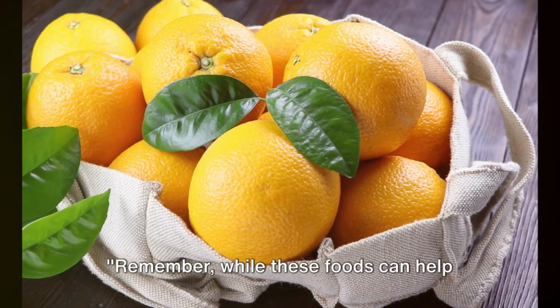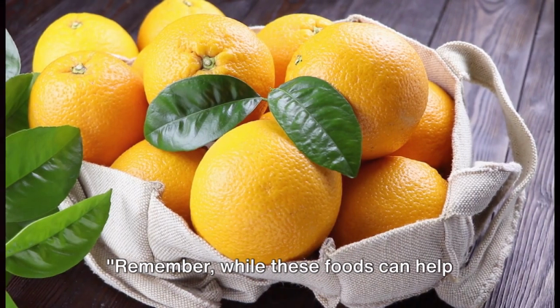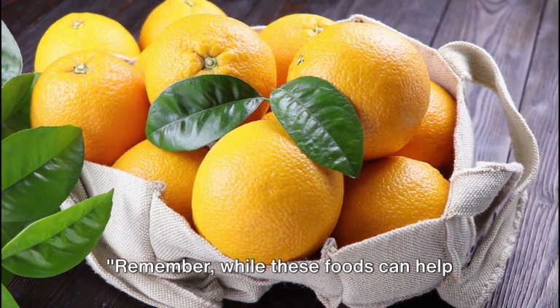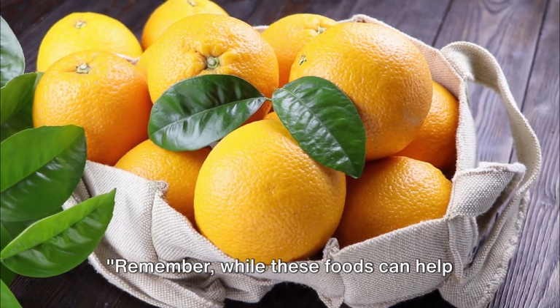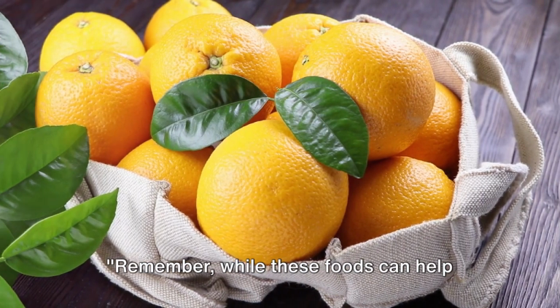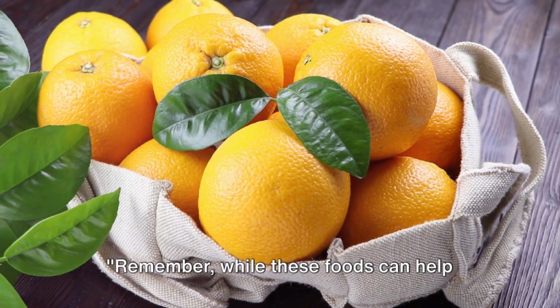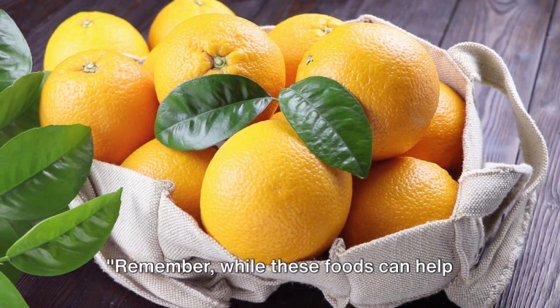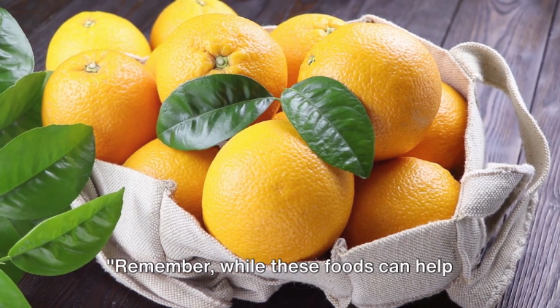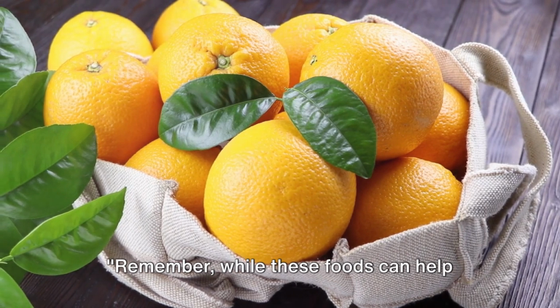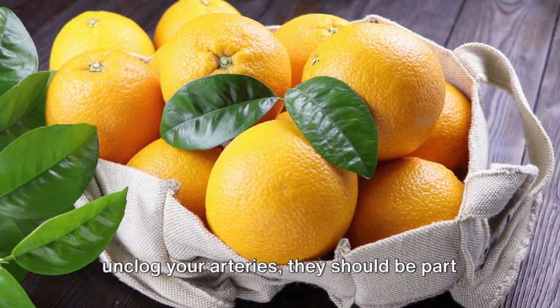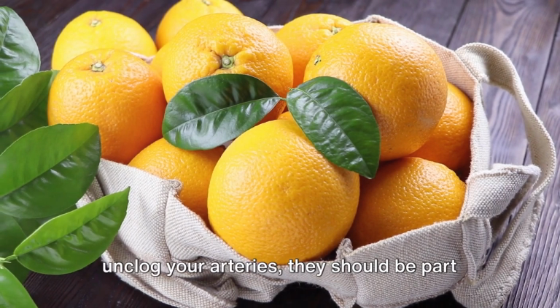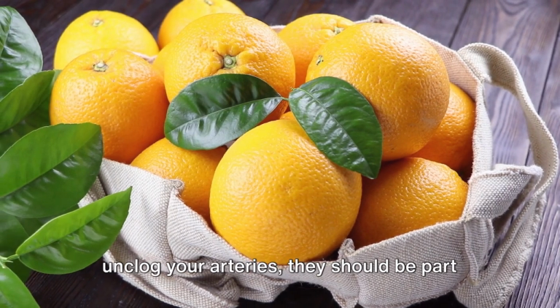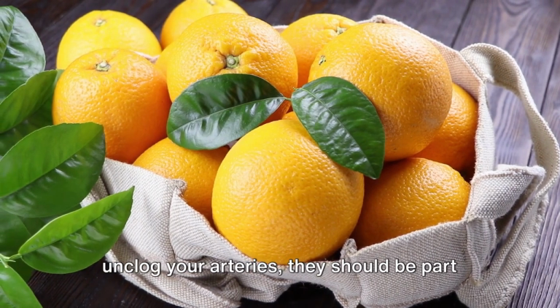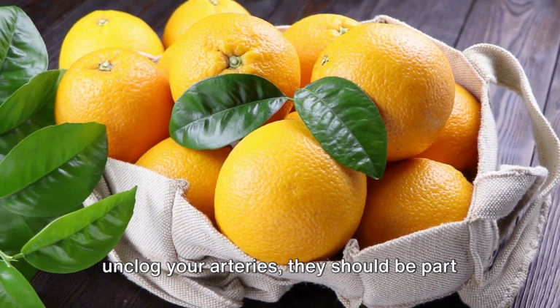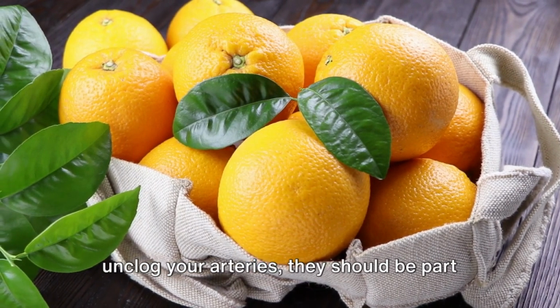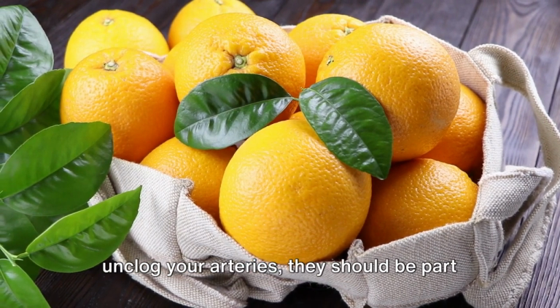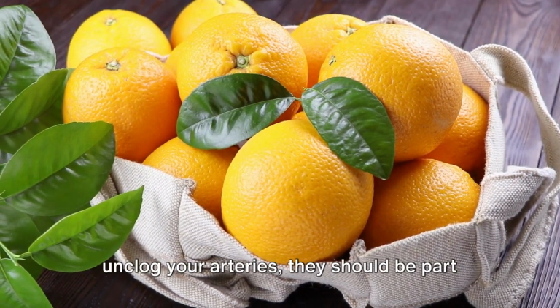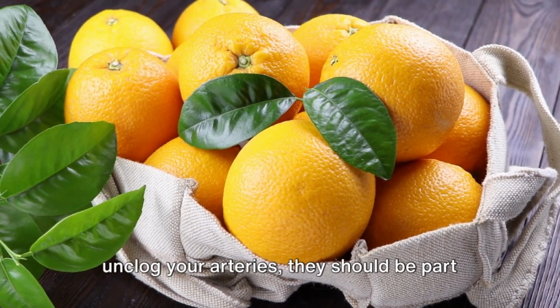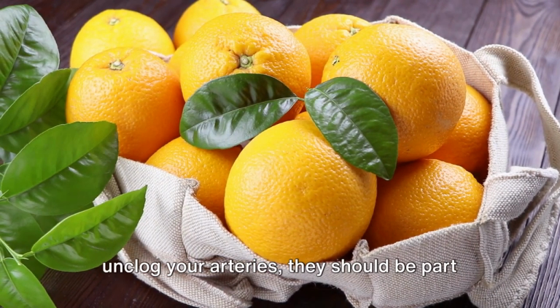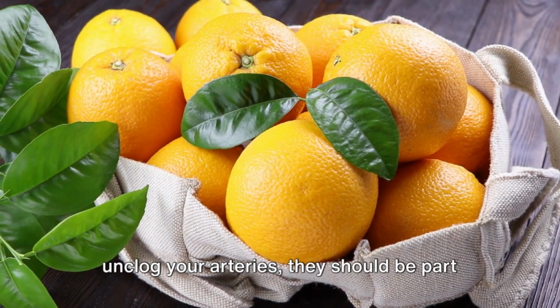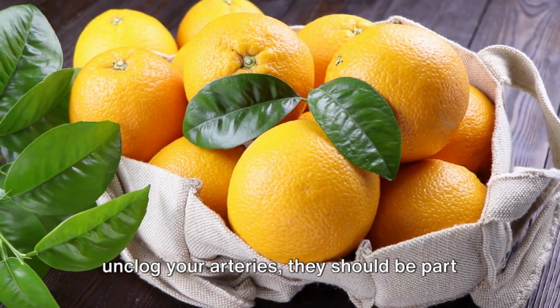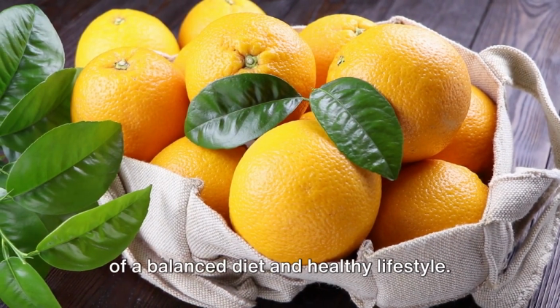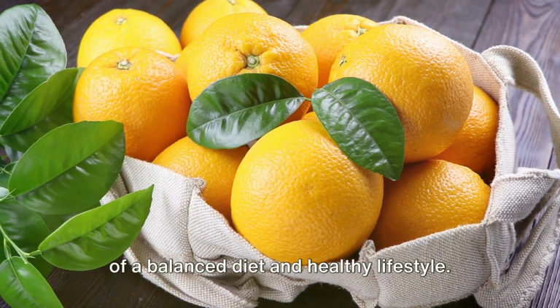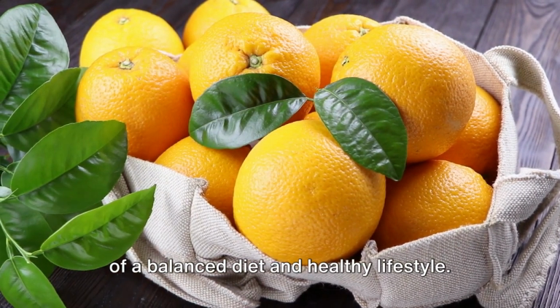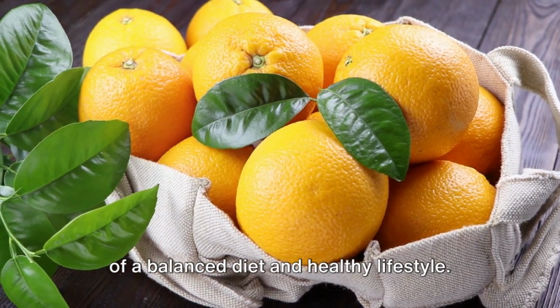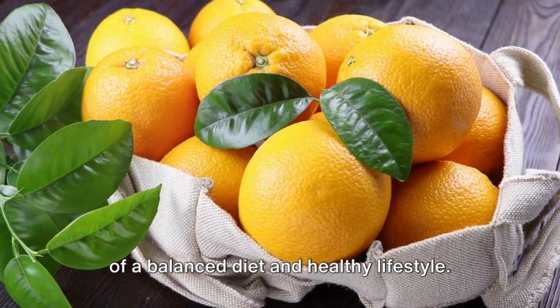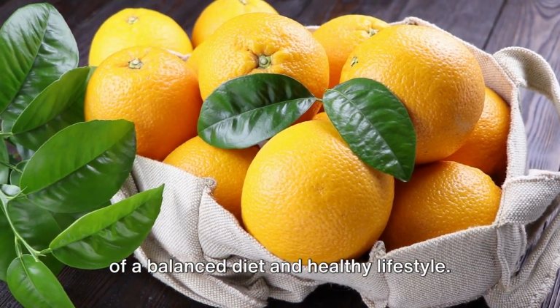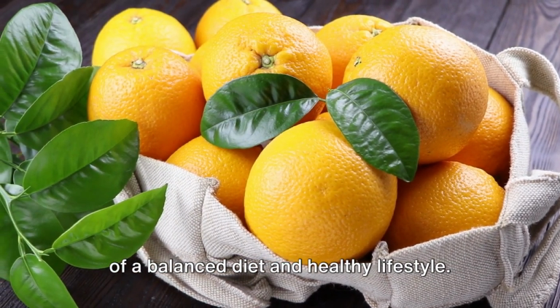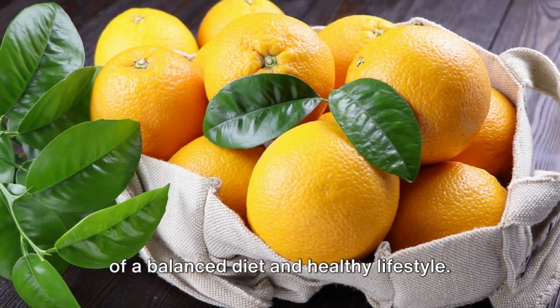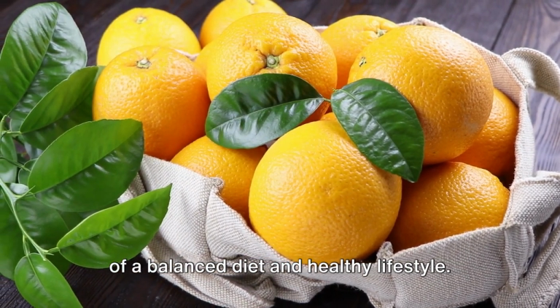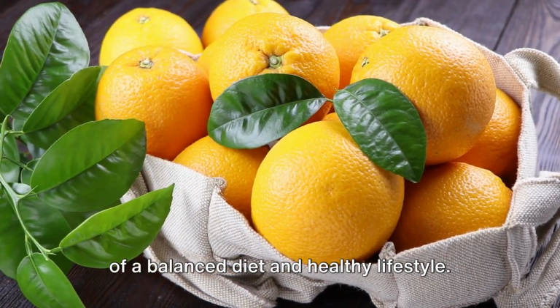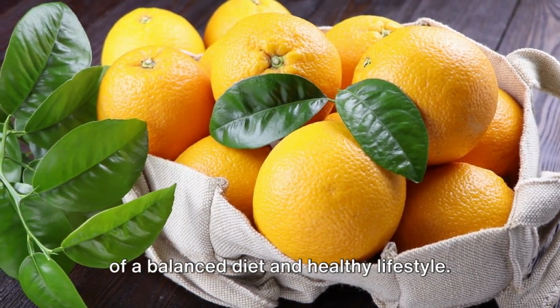Remember, while these foods can help unclog your arteries, they should be part of a balanced diet and healthy lifestyle.